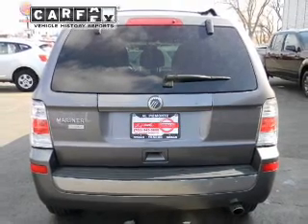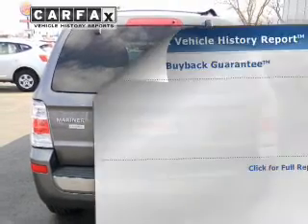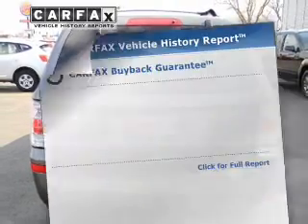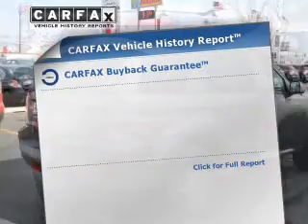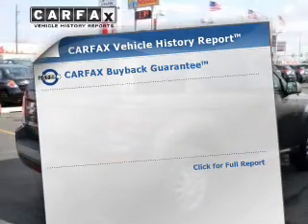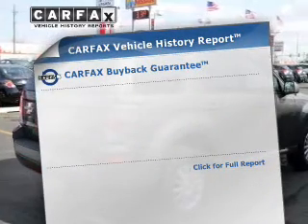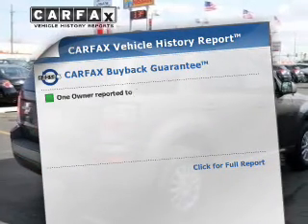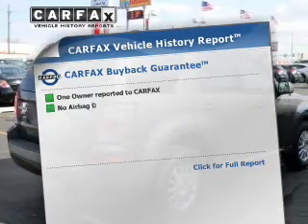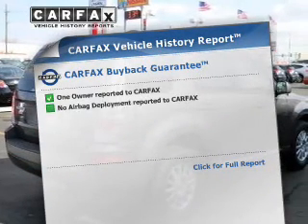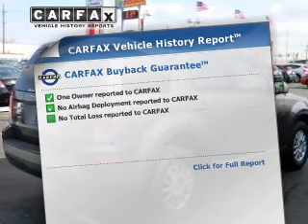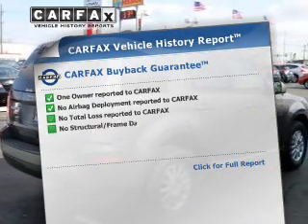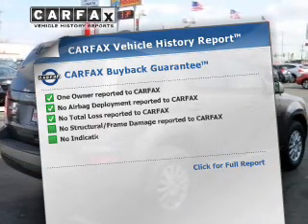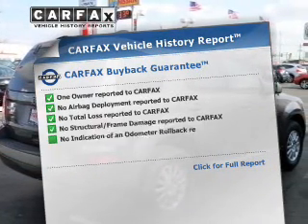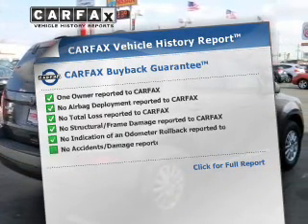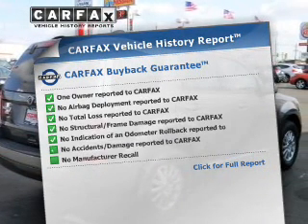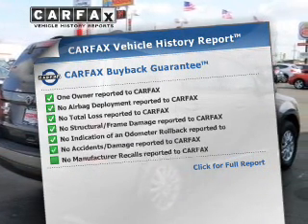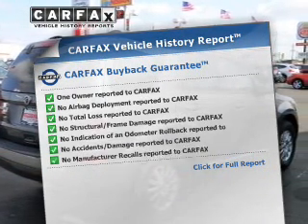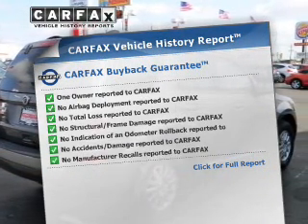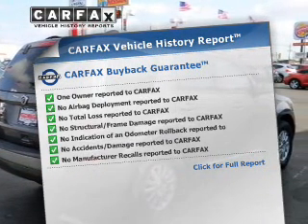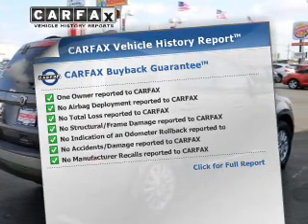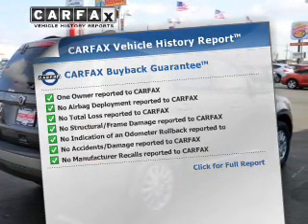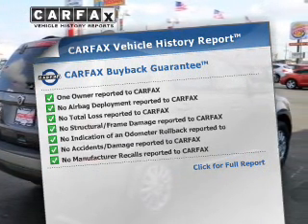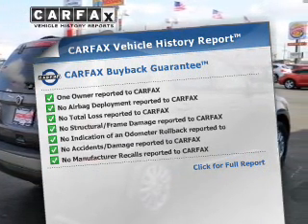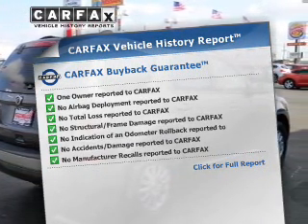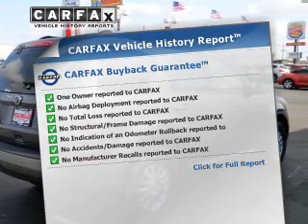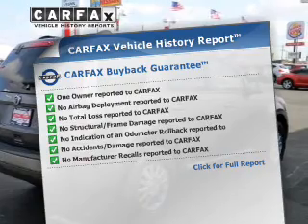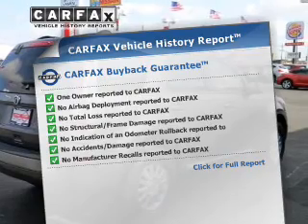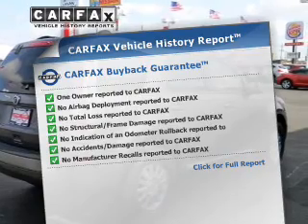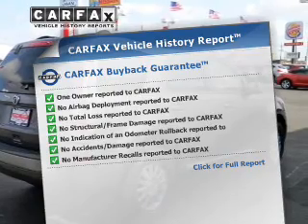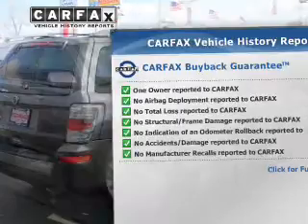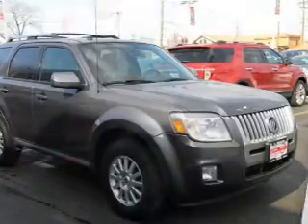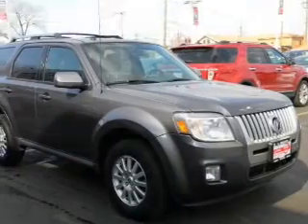An included Carfax Vehicle History Report allows you to purchase with confidence and the knowledge that your buy was a smart choice.